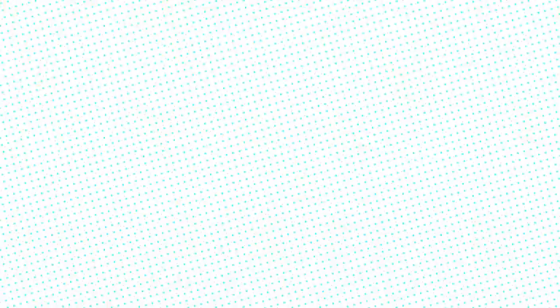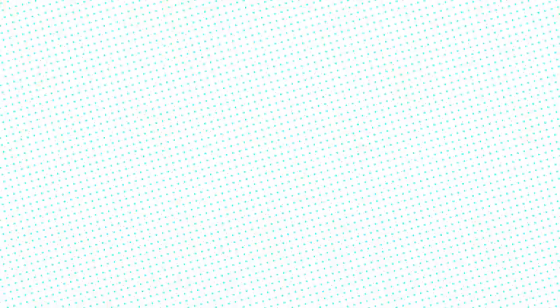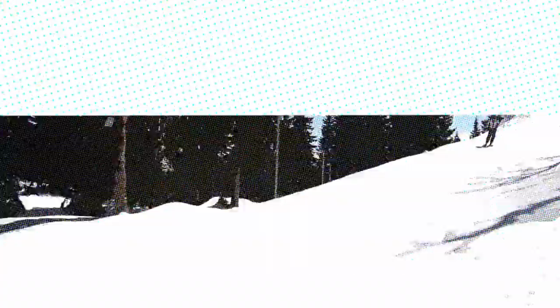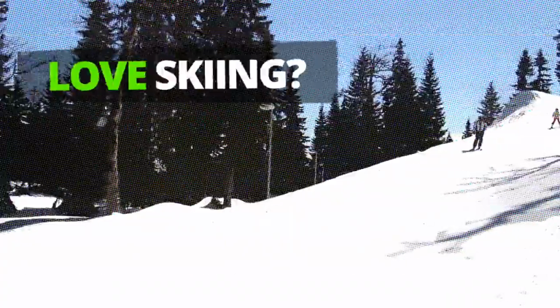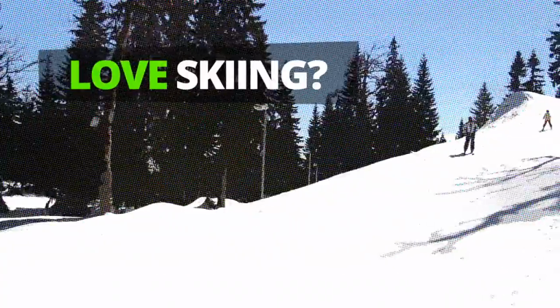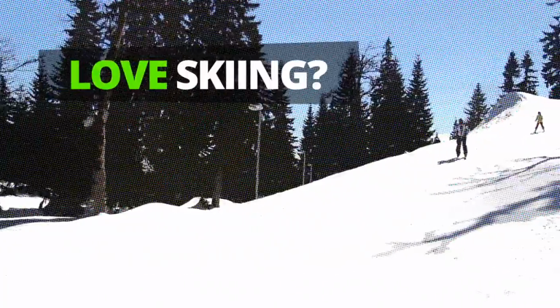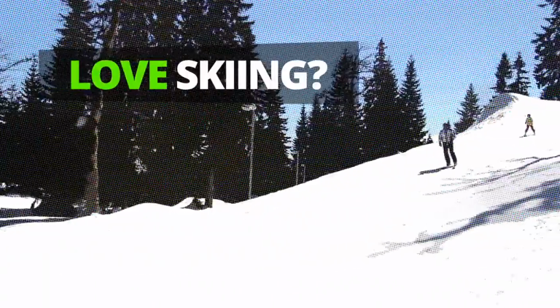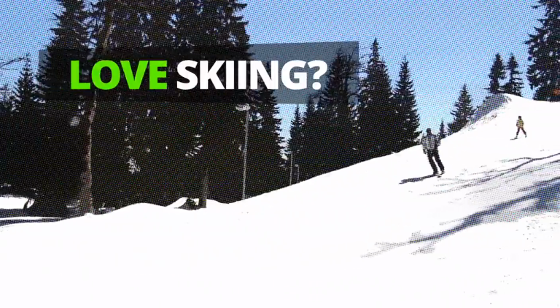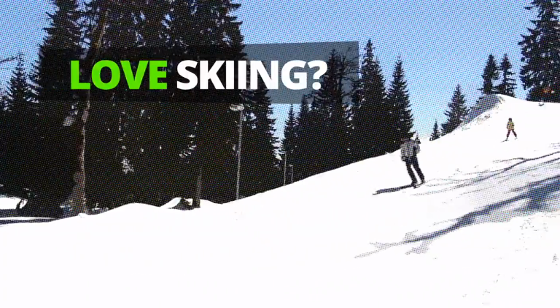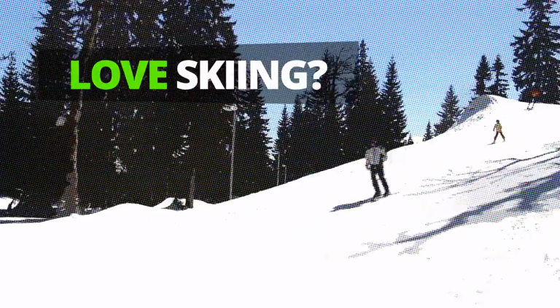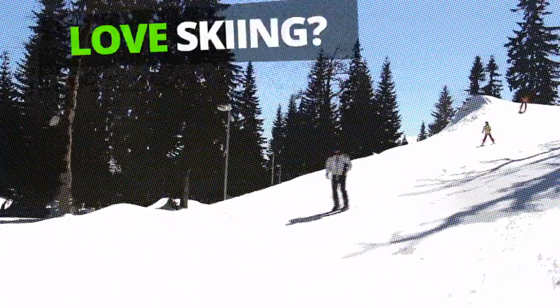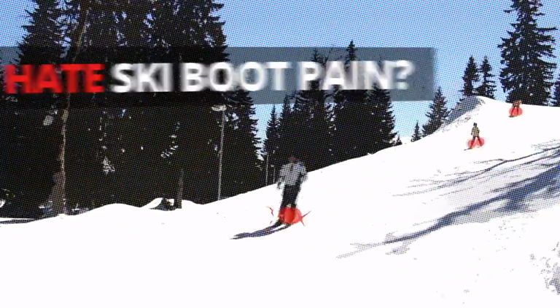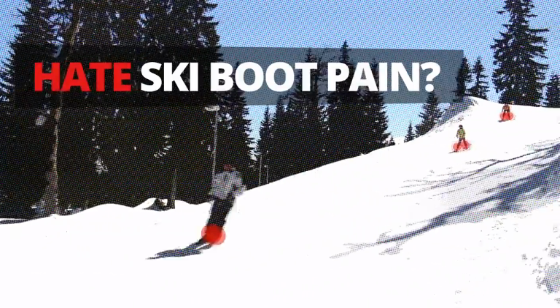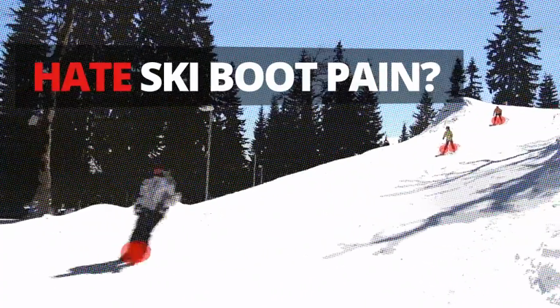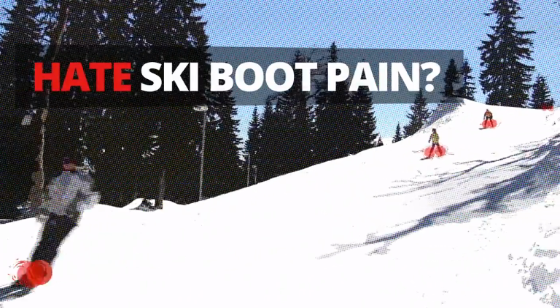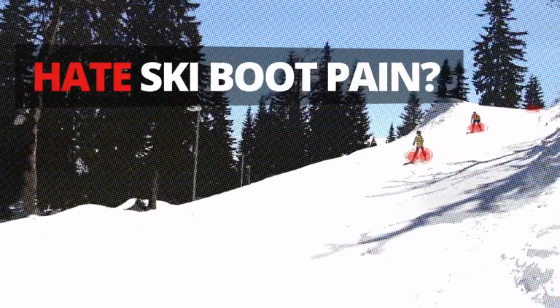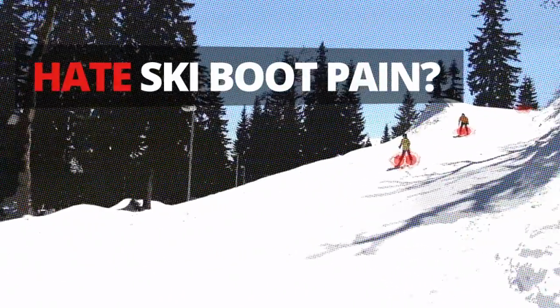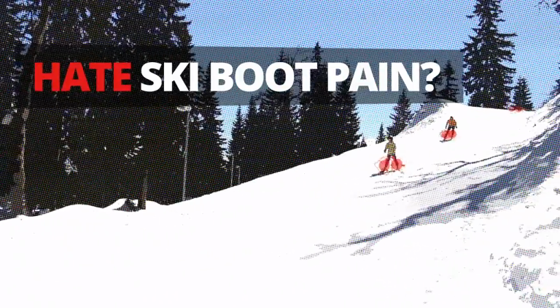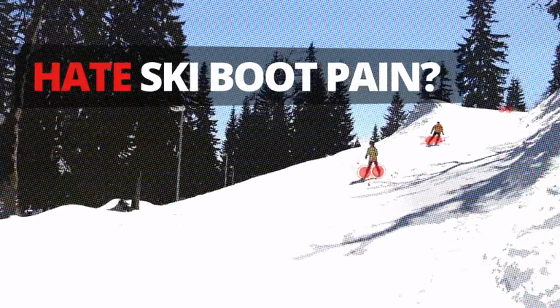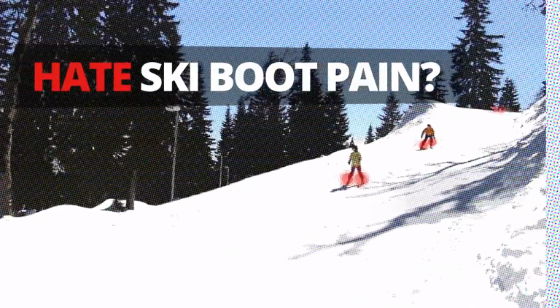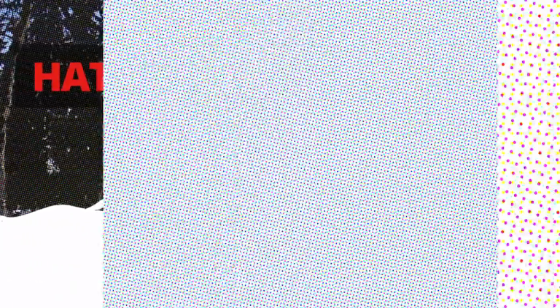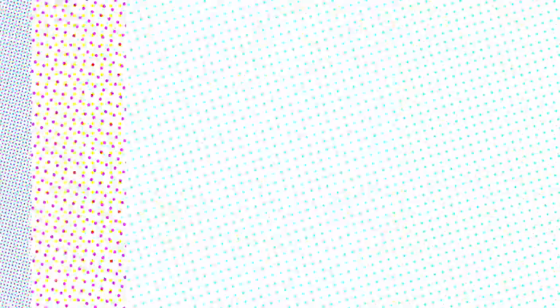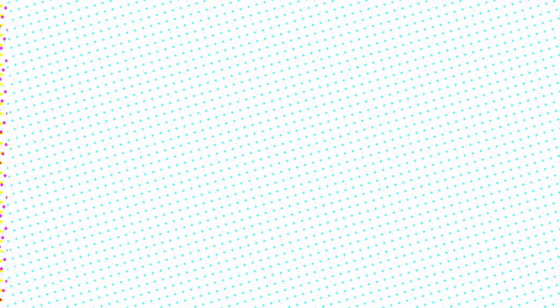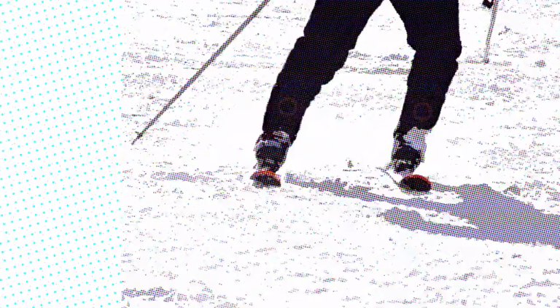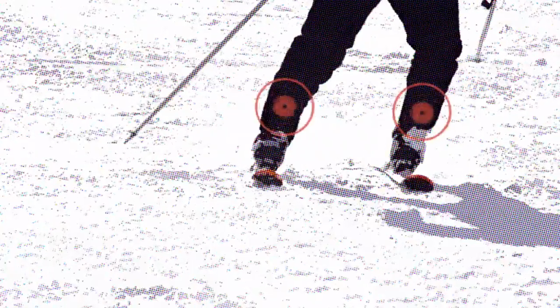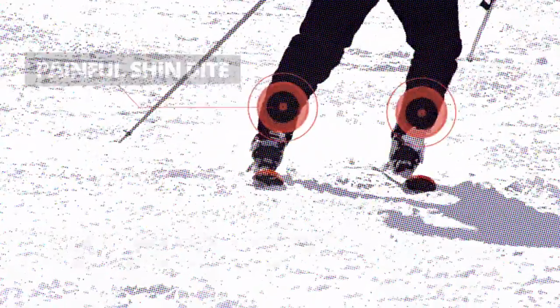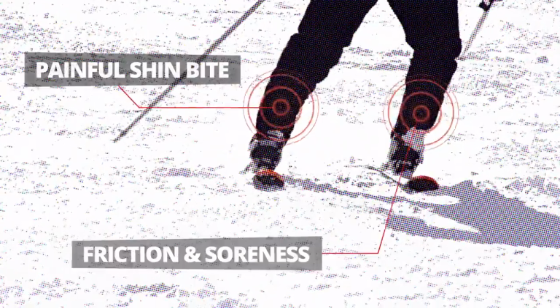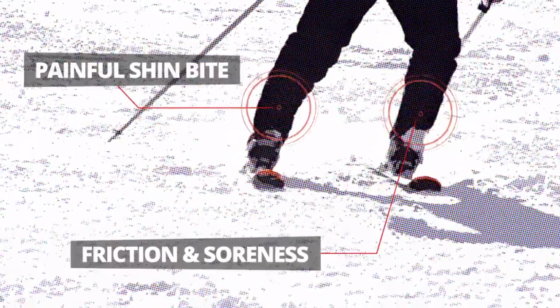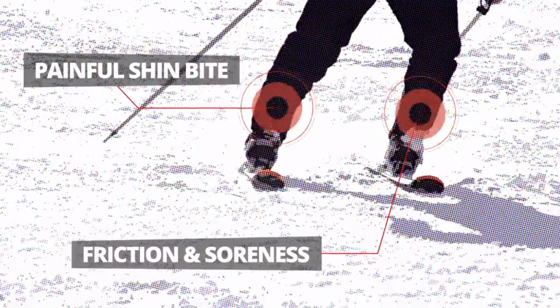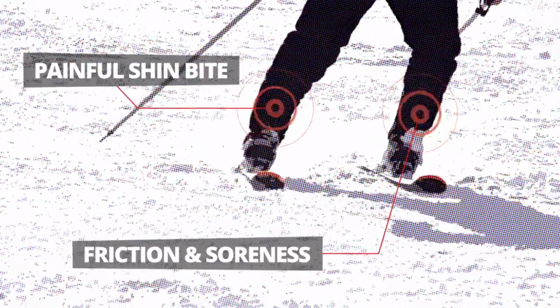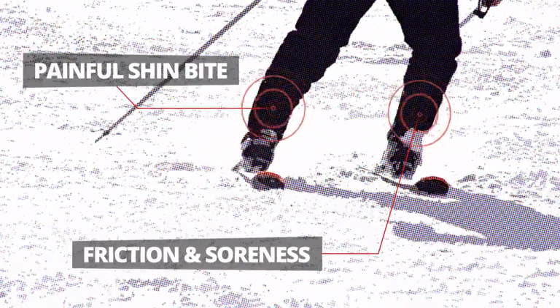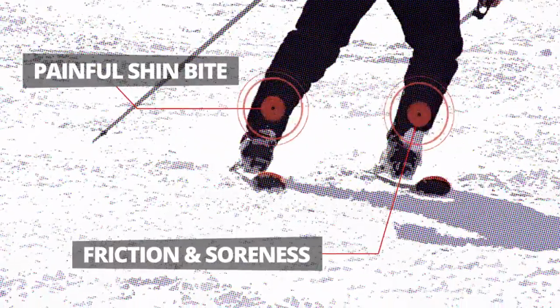Love skiing. Hate ski boot pain. Don't let discomfort spoil your day.